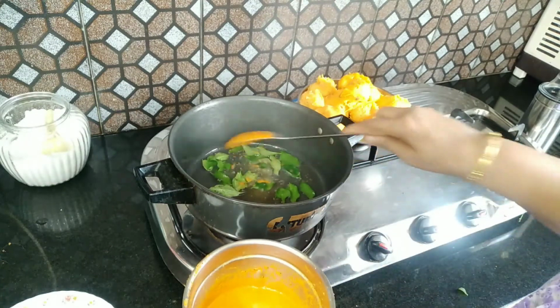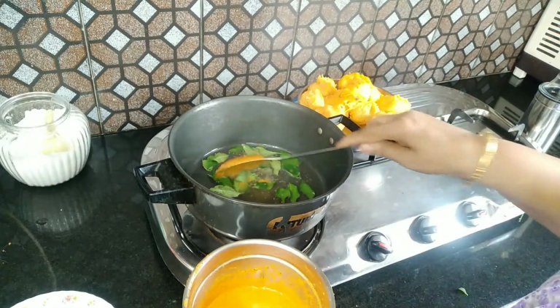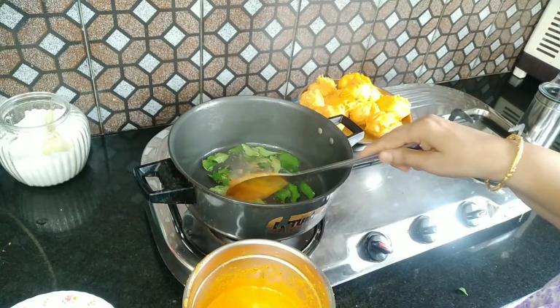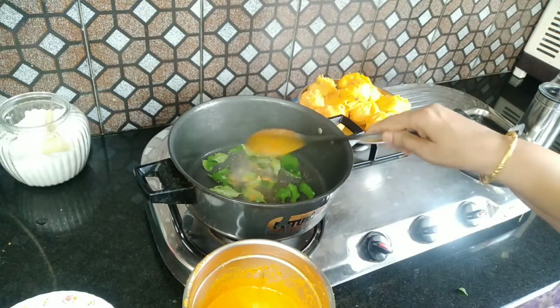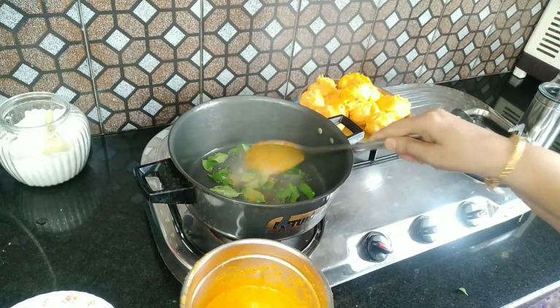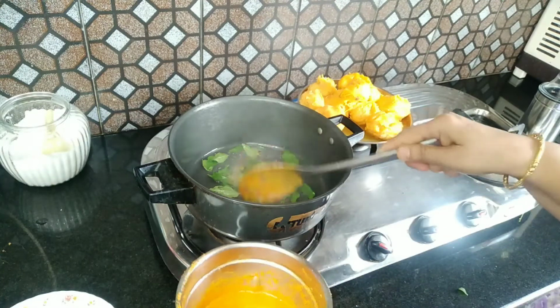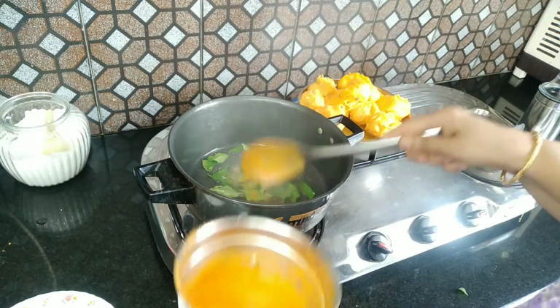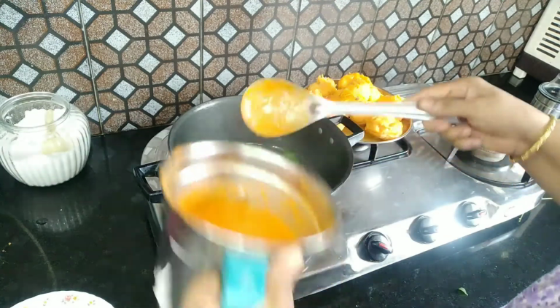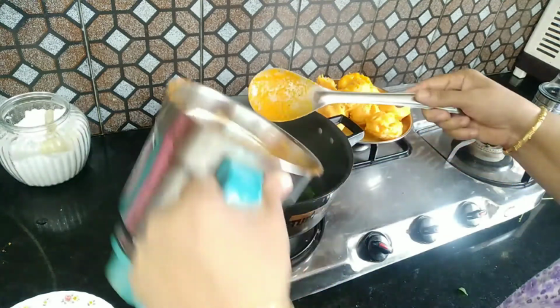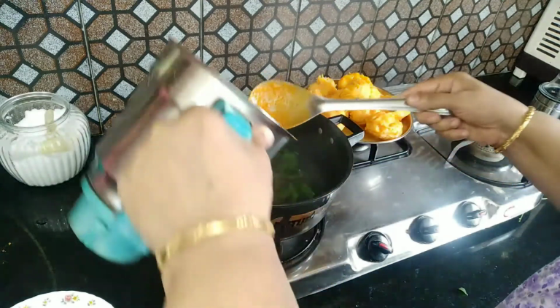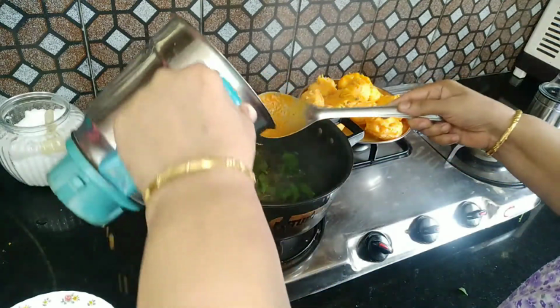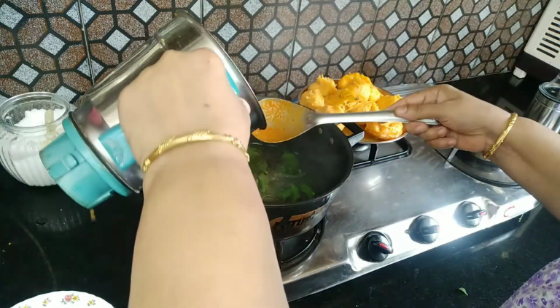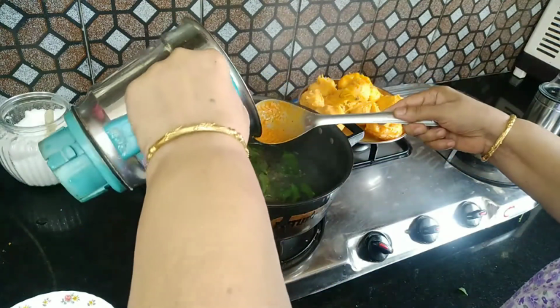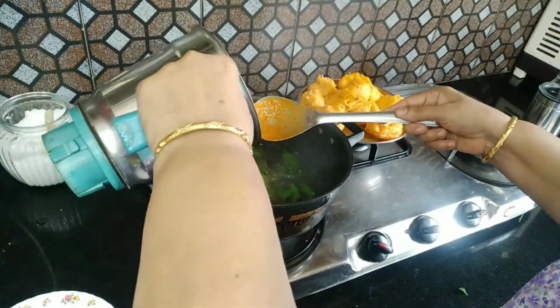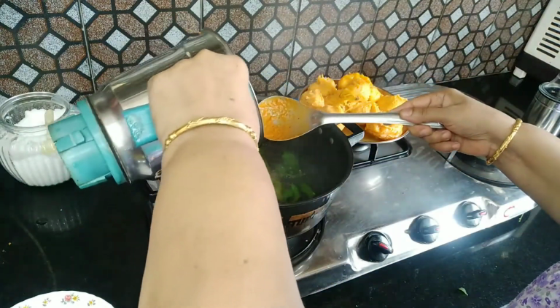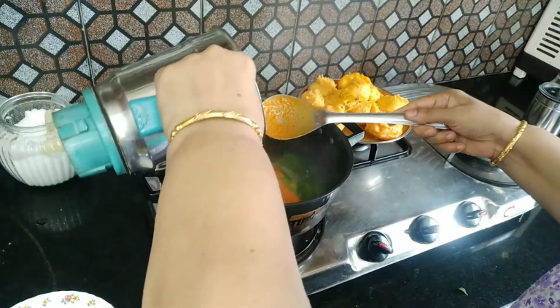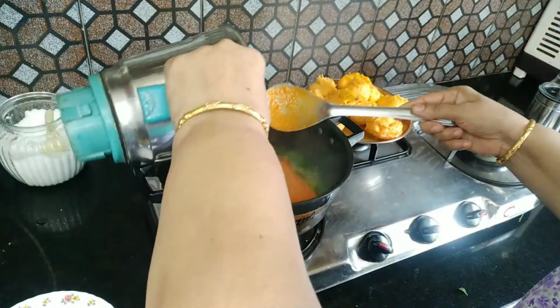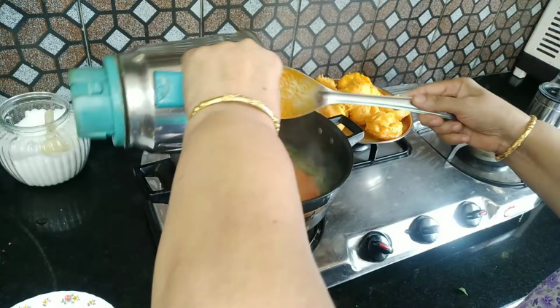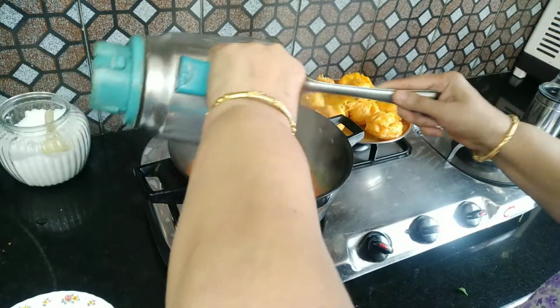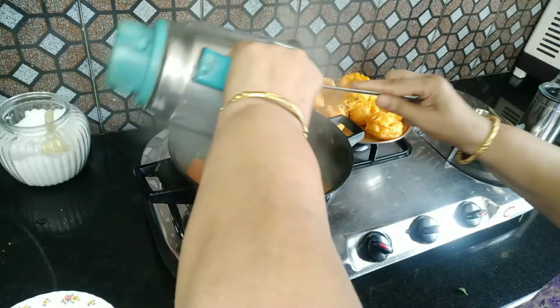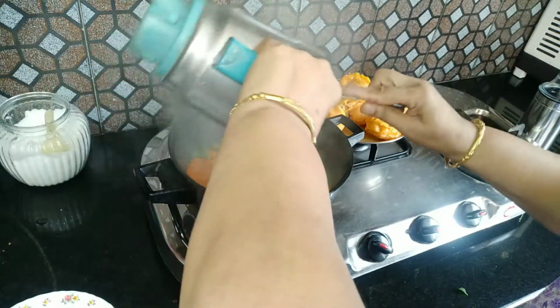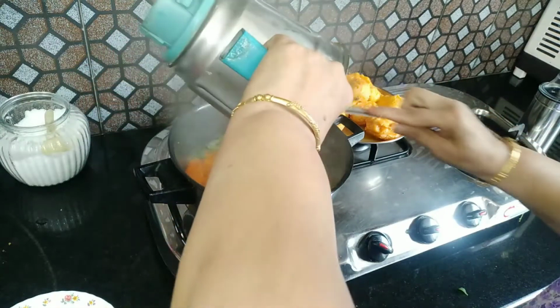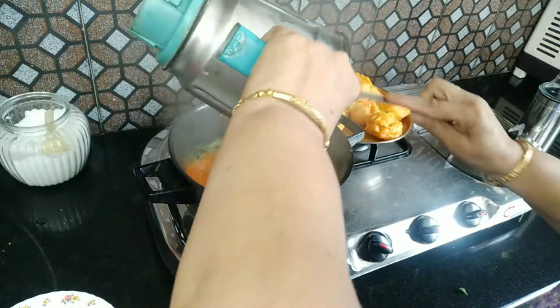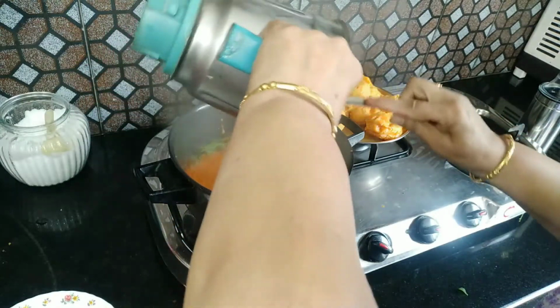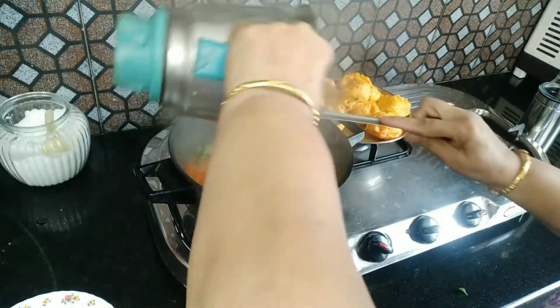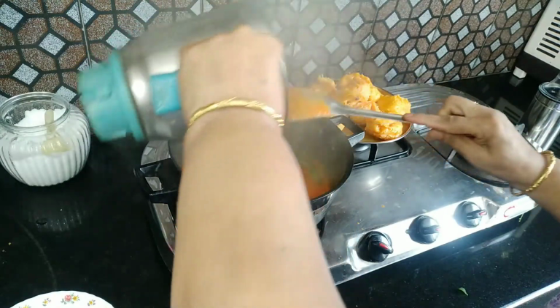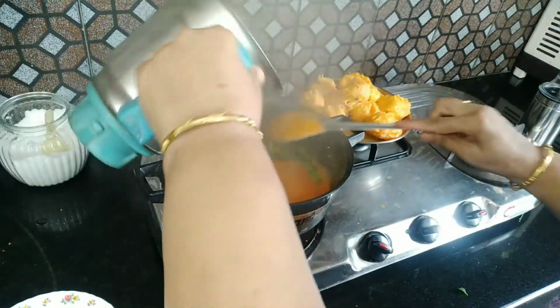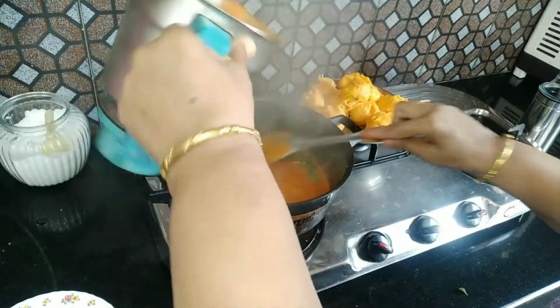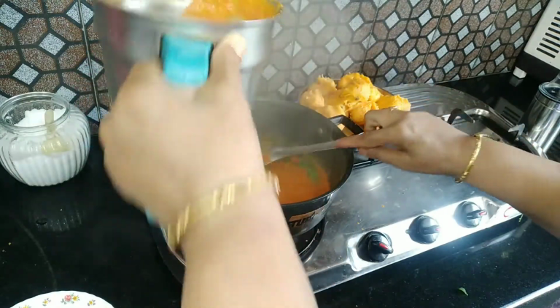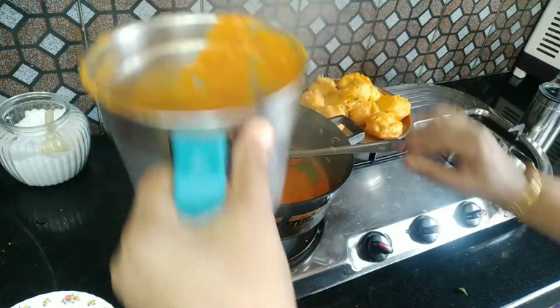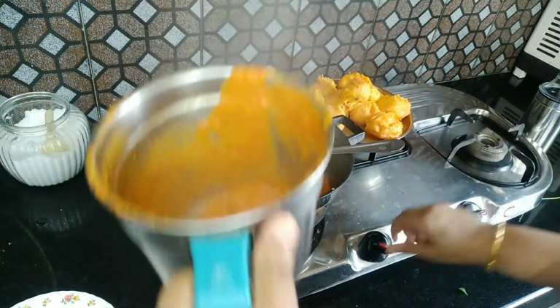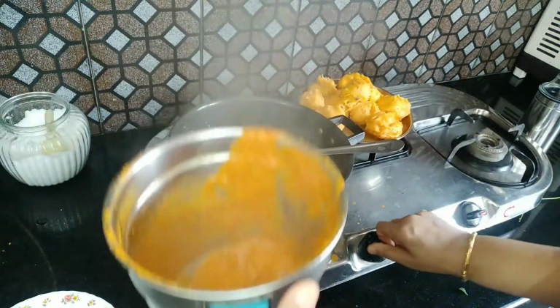This is the first step of the egg. This is the second step of the egg. After the egg, the egg is off.